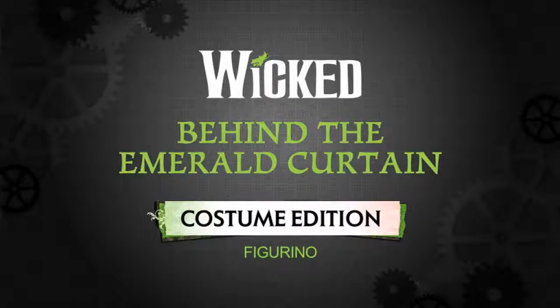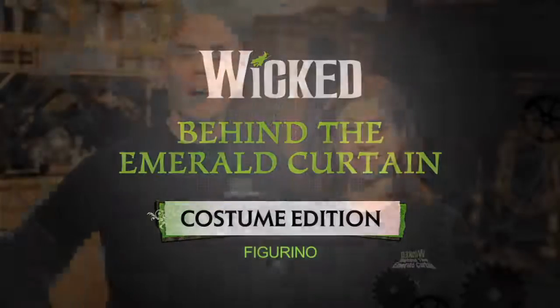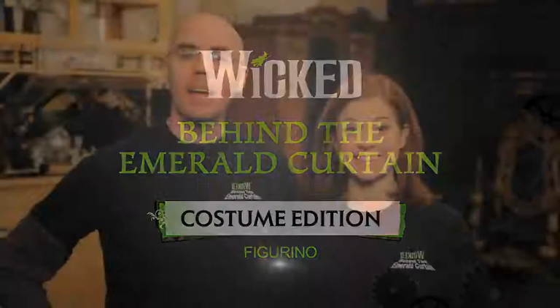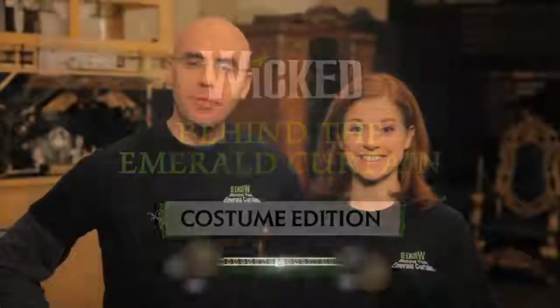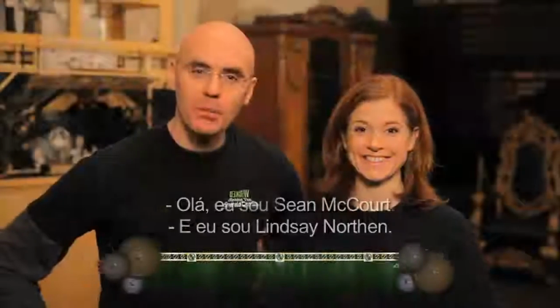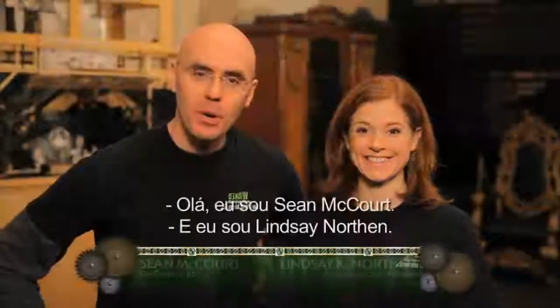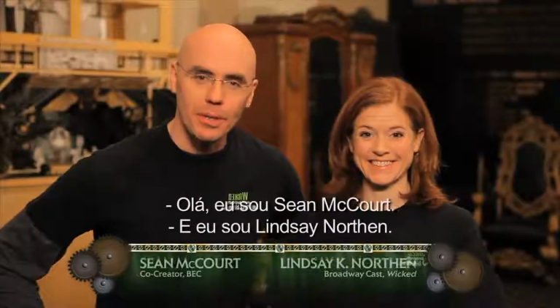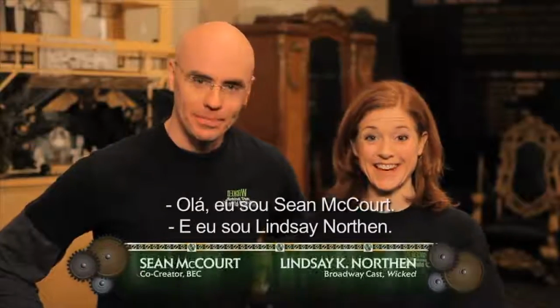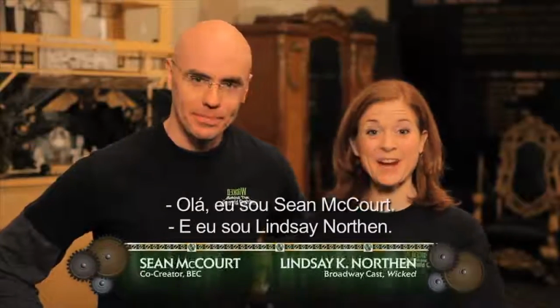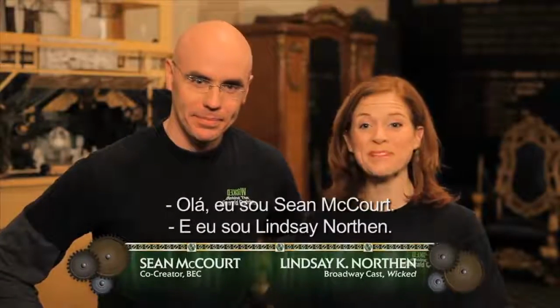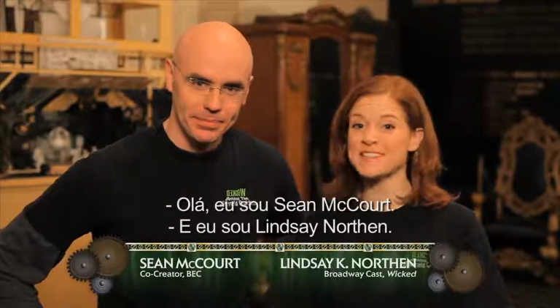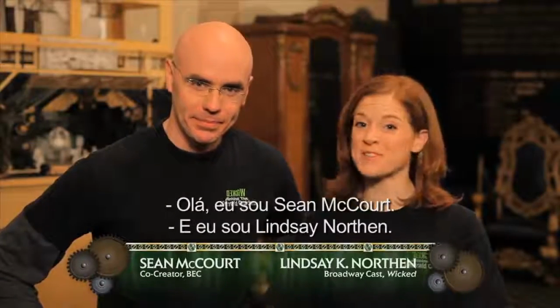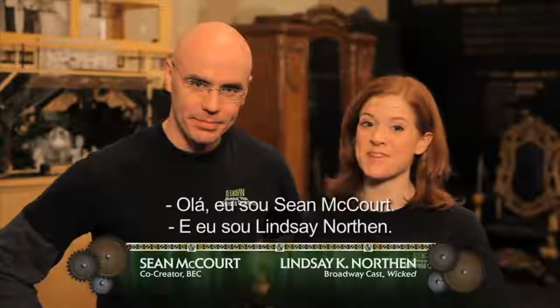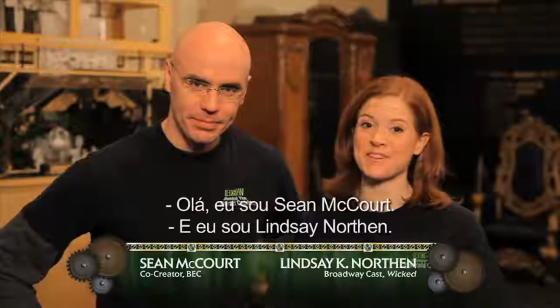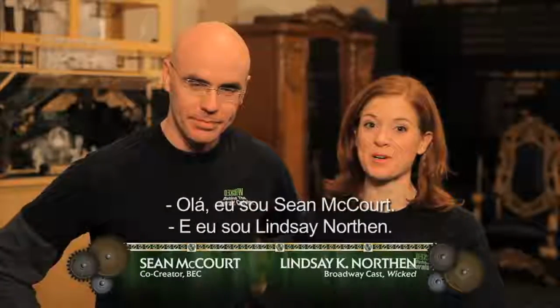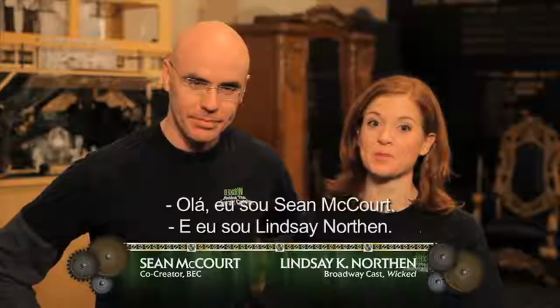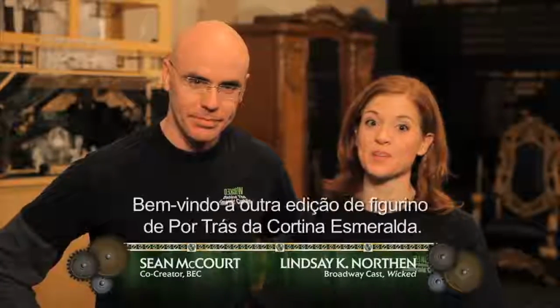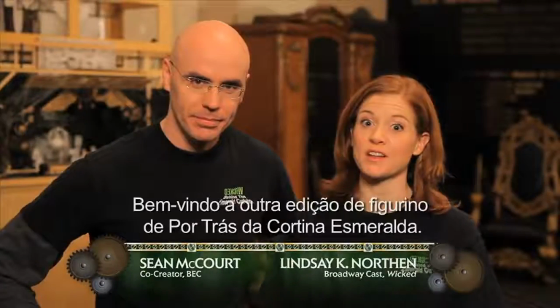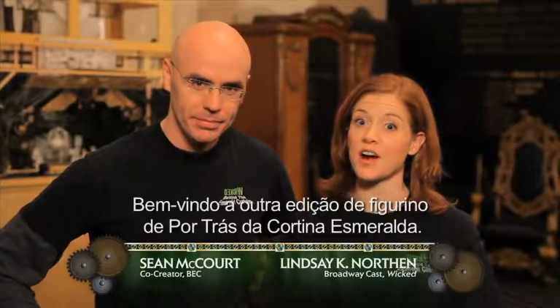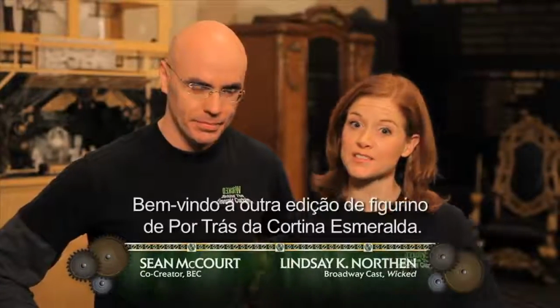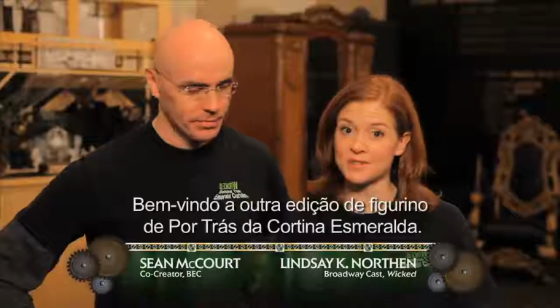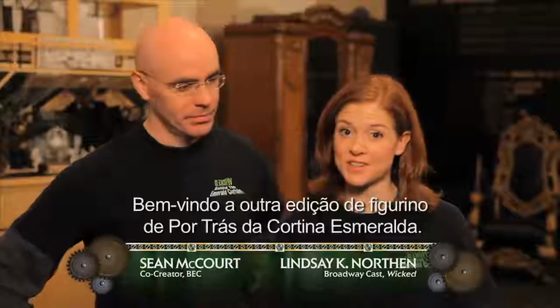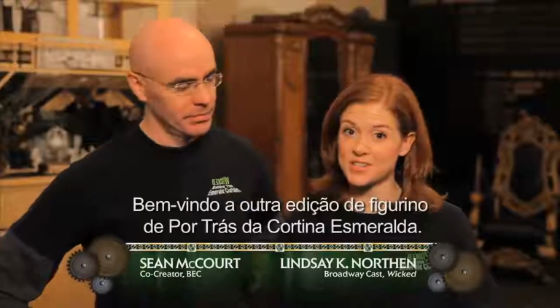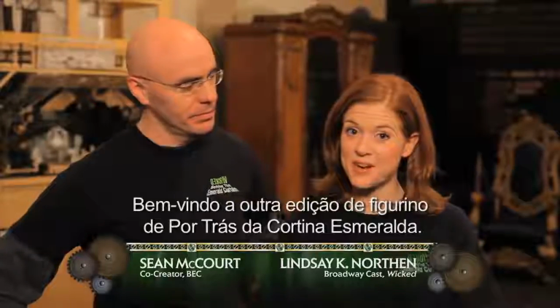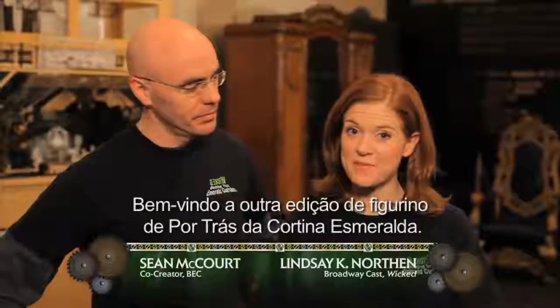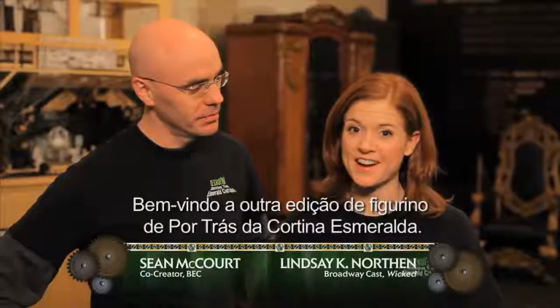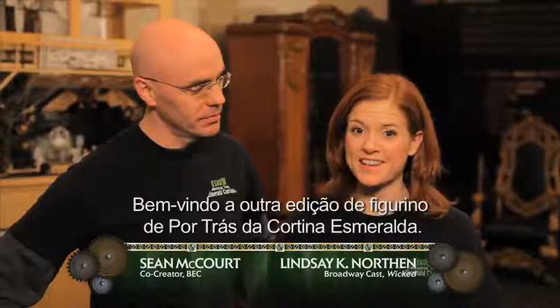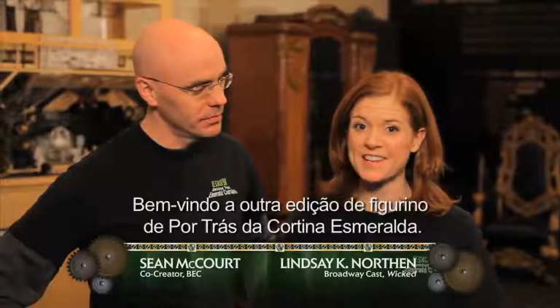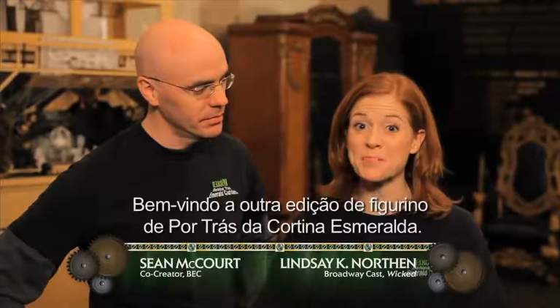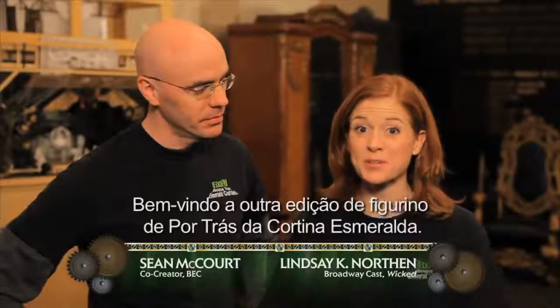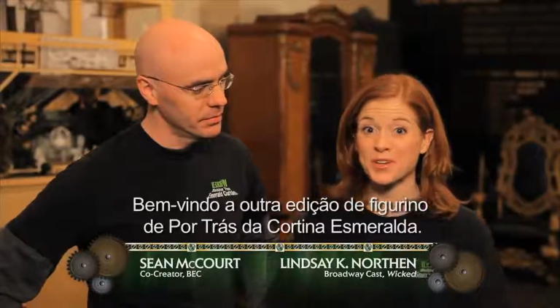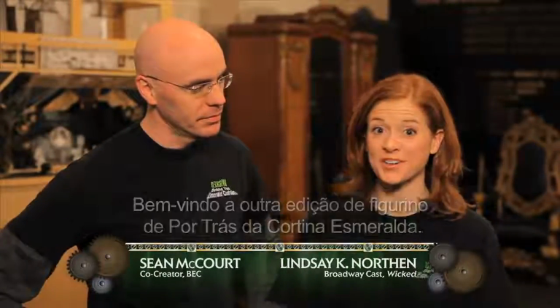Hi, I'm Sean McCourt. And I'm Lindsay Northern. Welcome to another costume edition of Behind the Emerald Curtain.